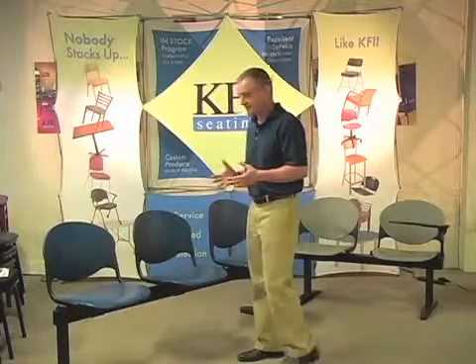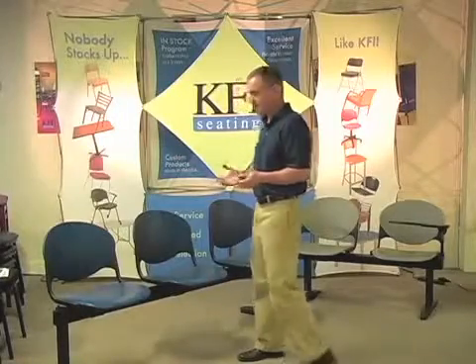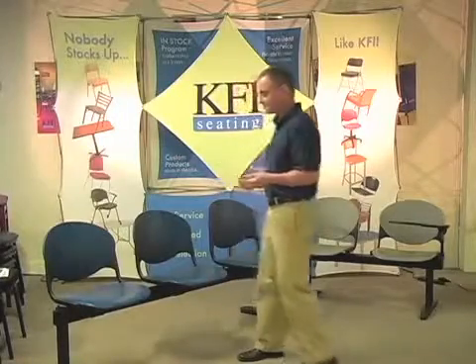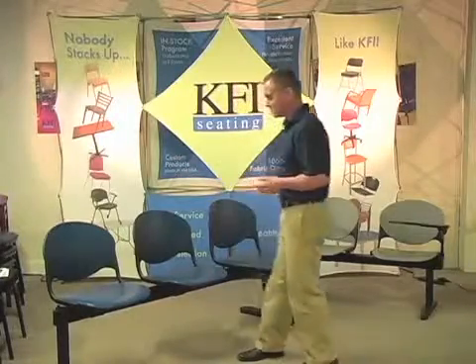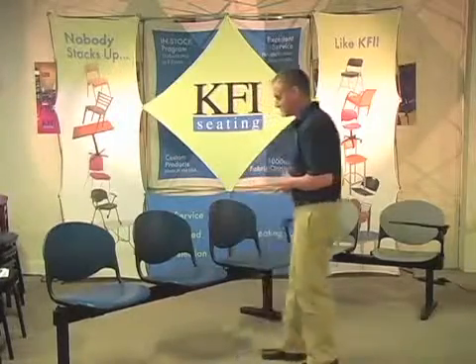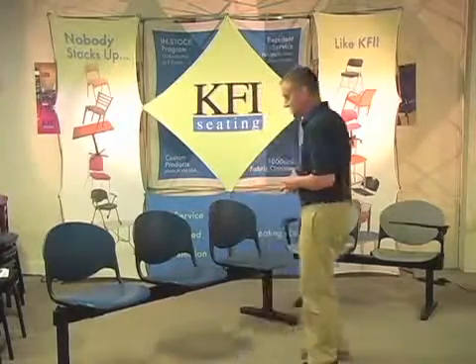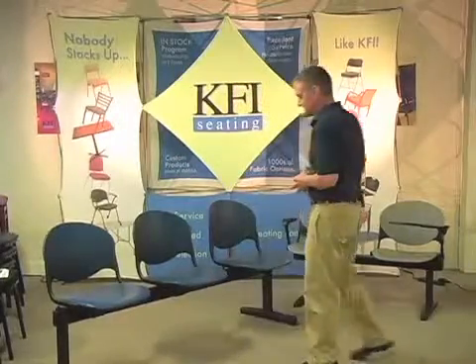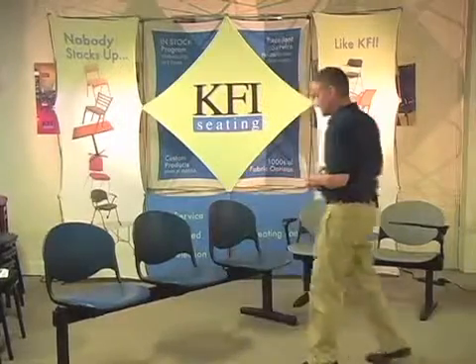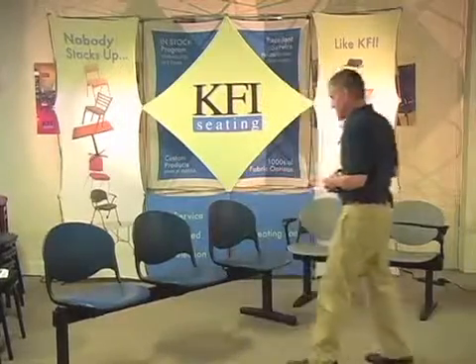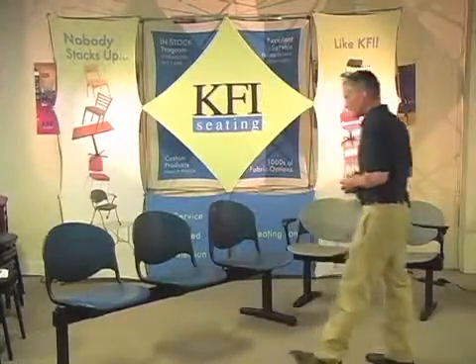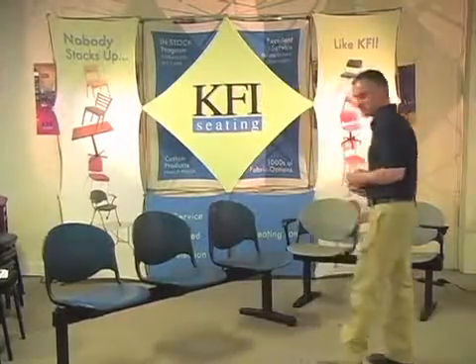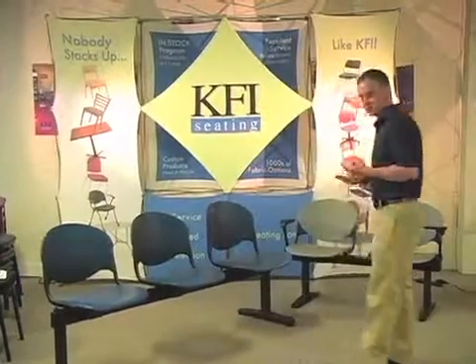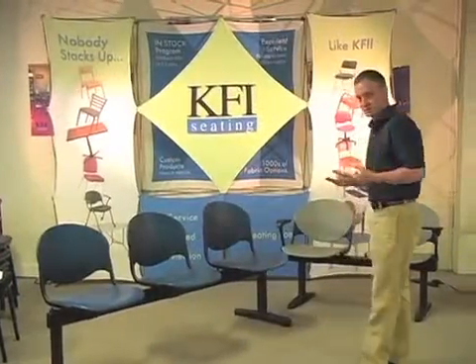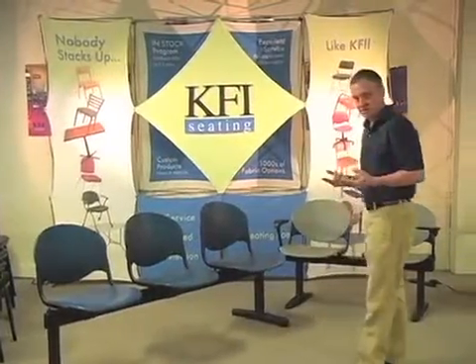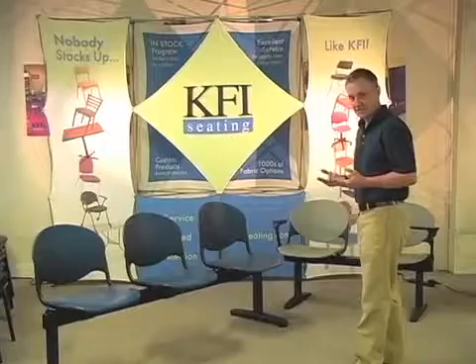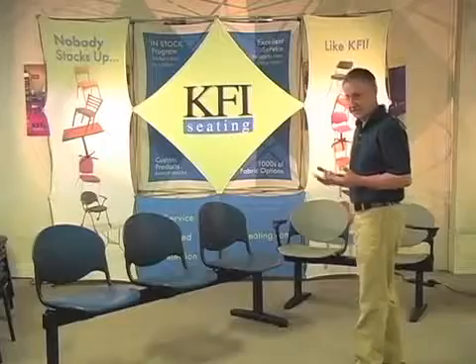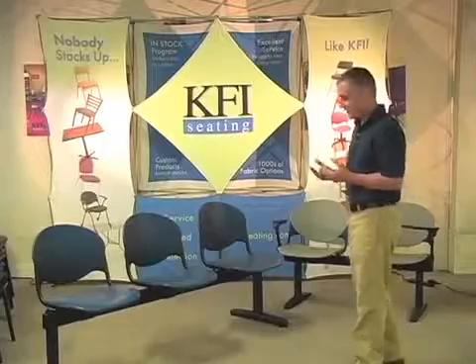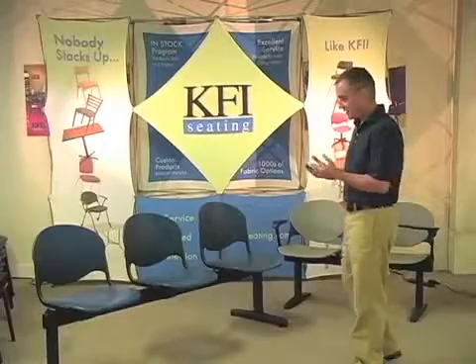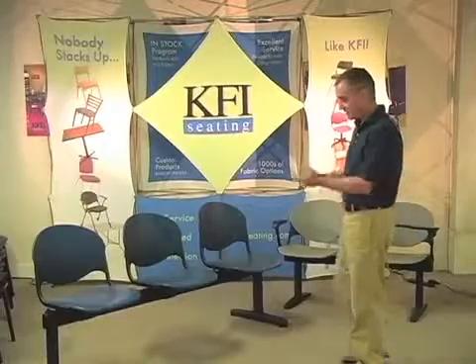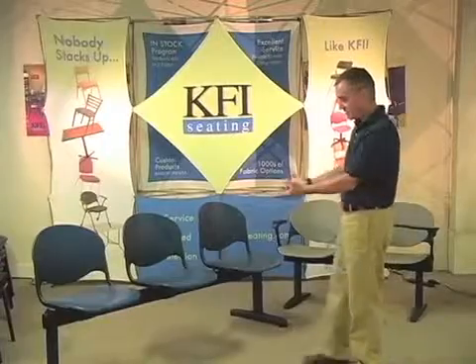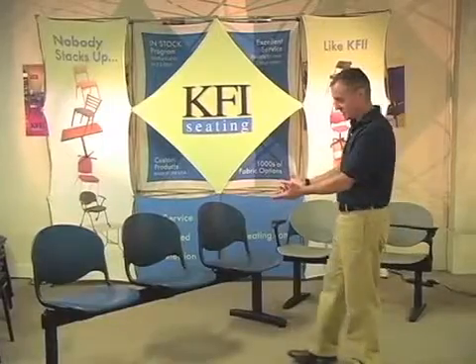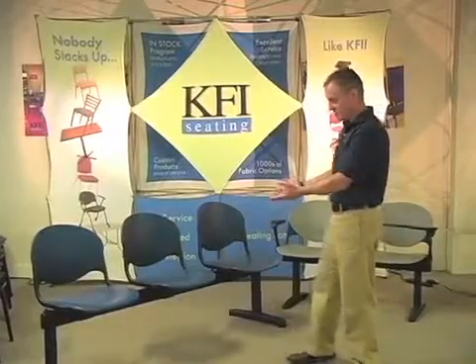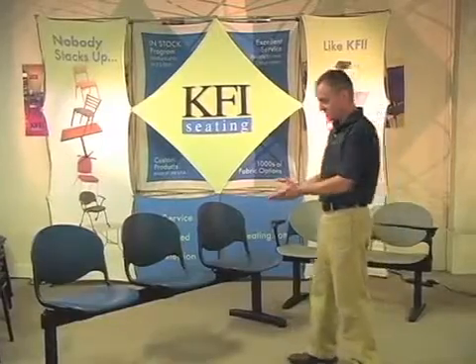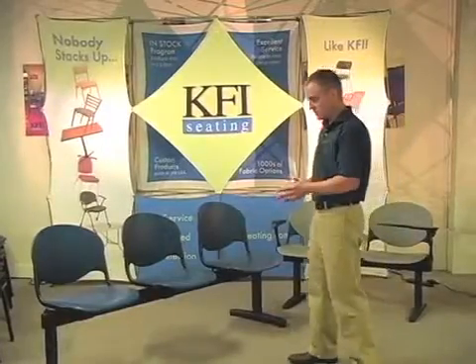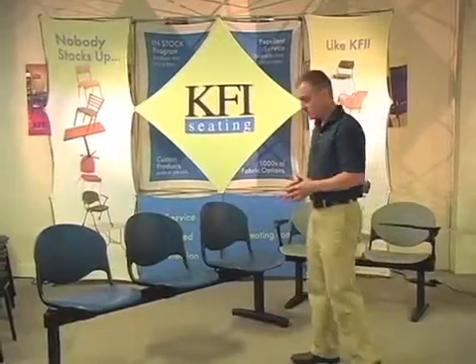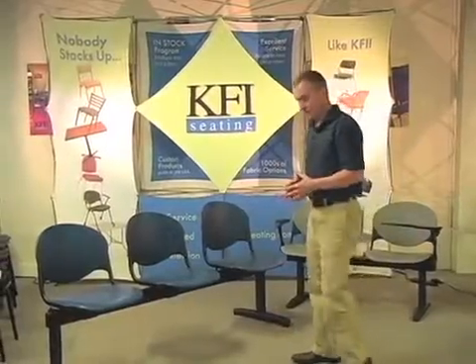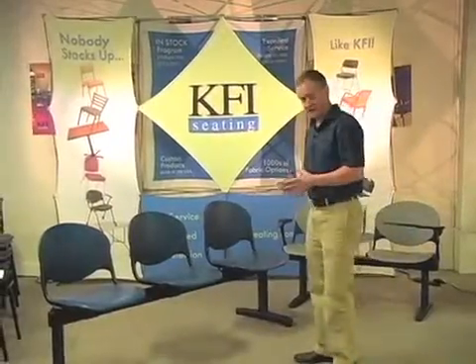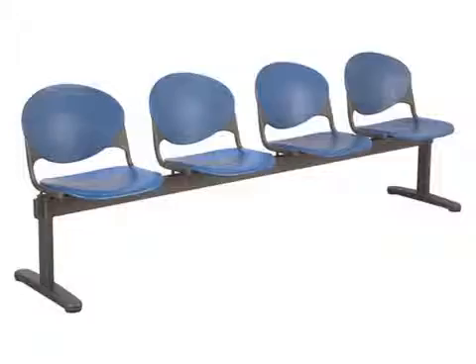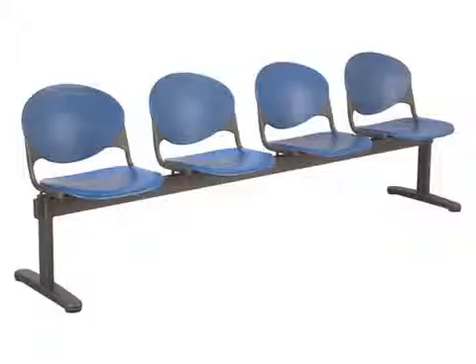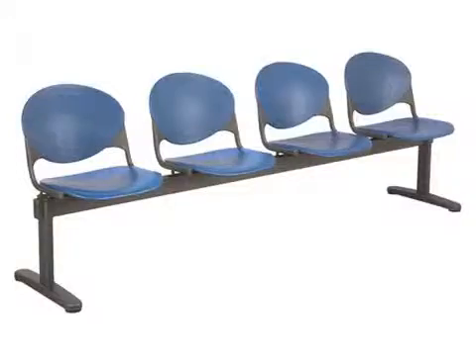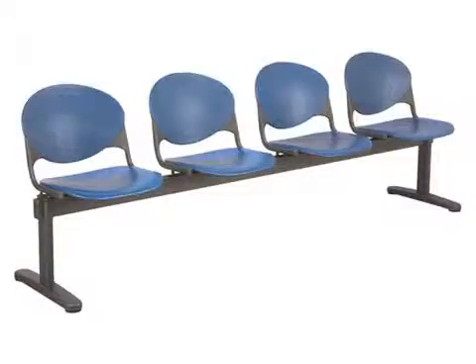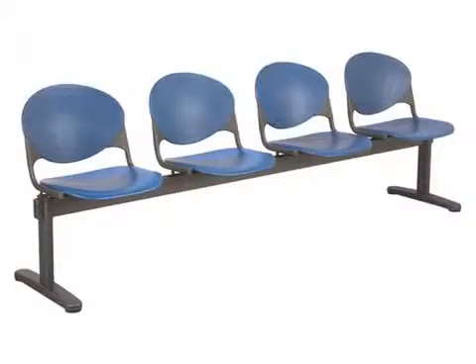KFI's beam seating is offered in a two seat, a three seat — which we show here — and a four seat beam.